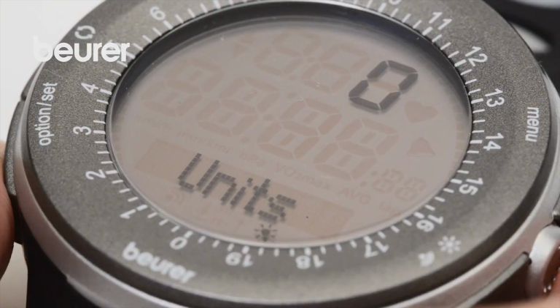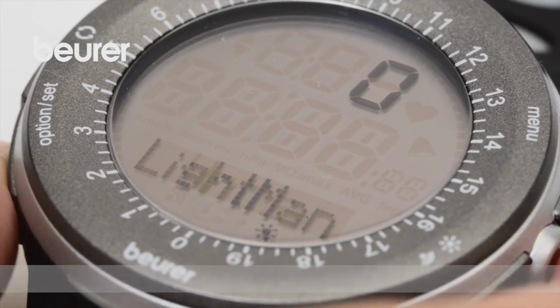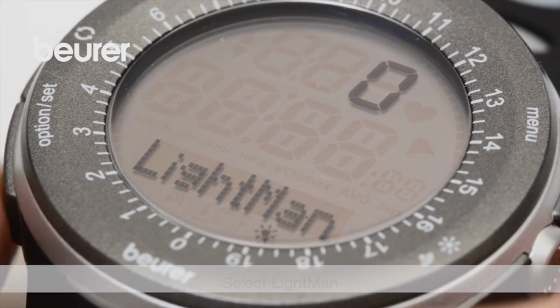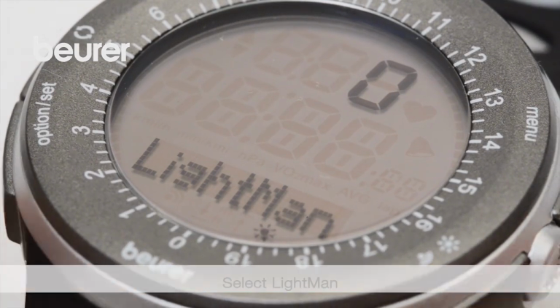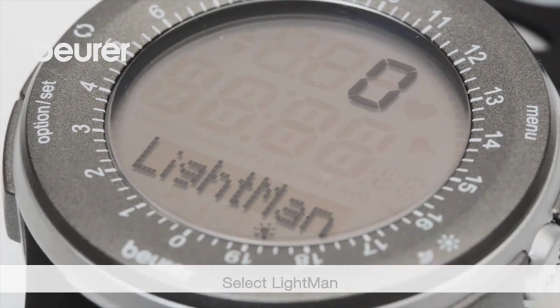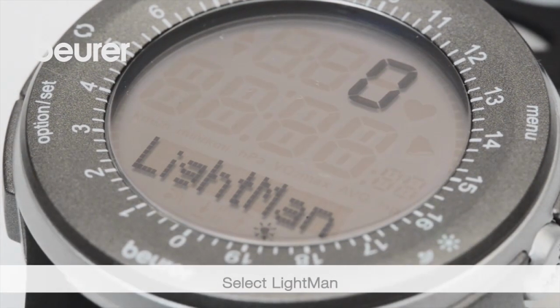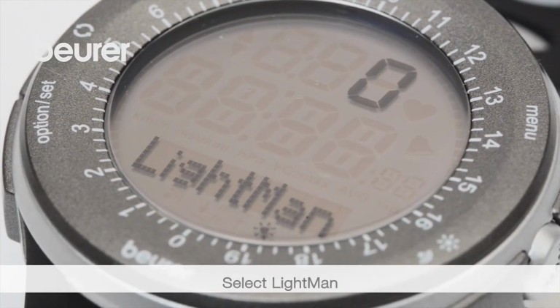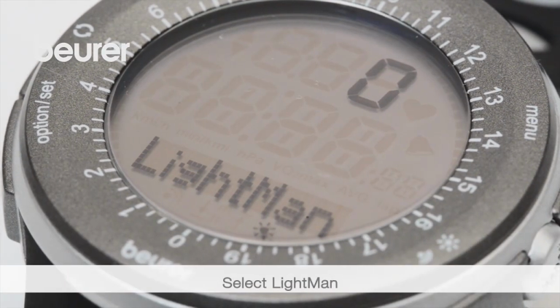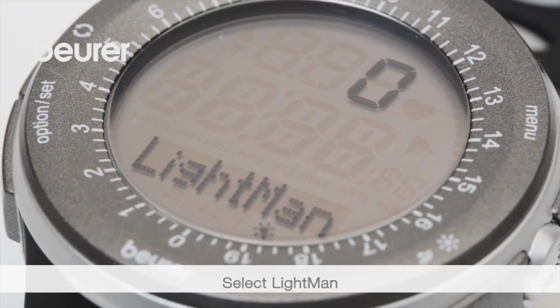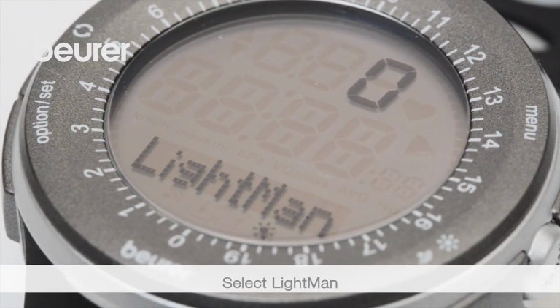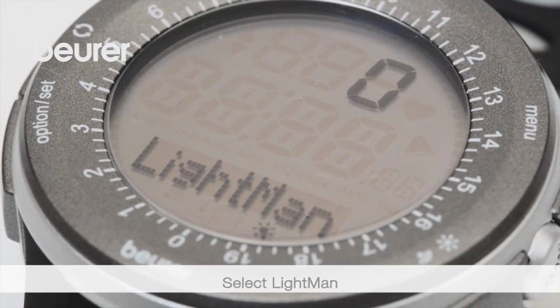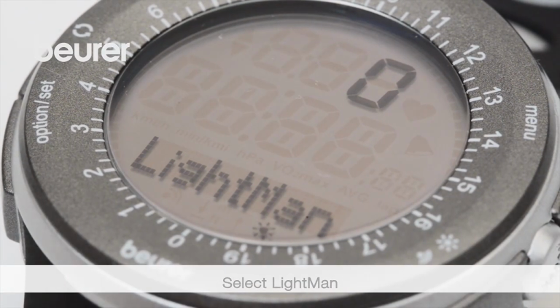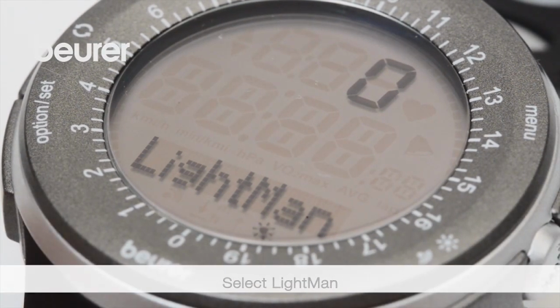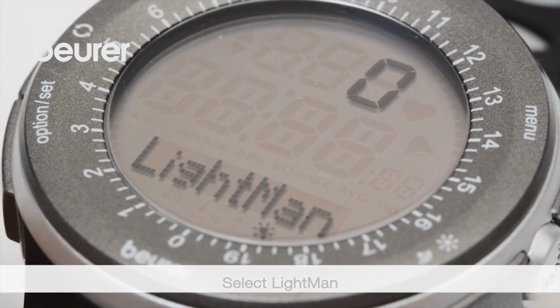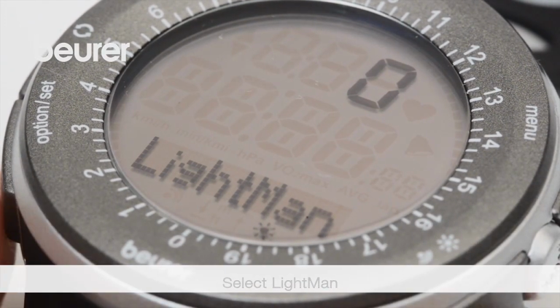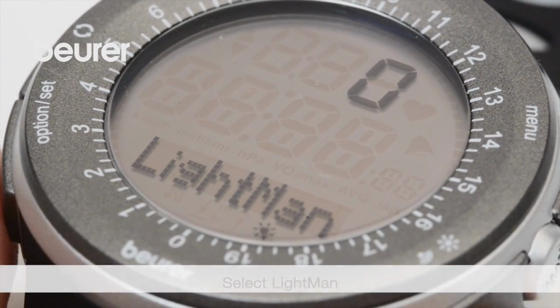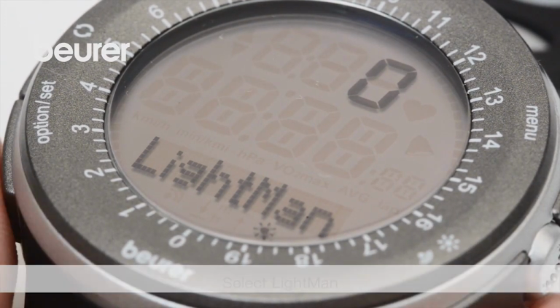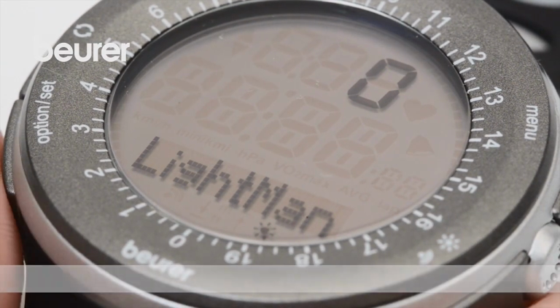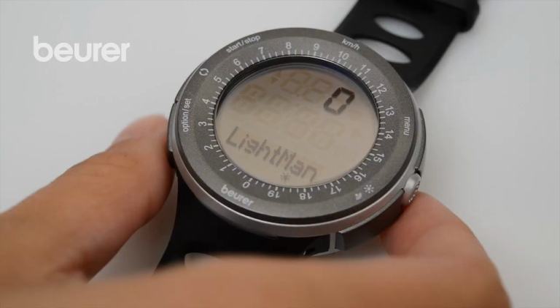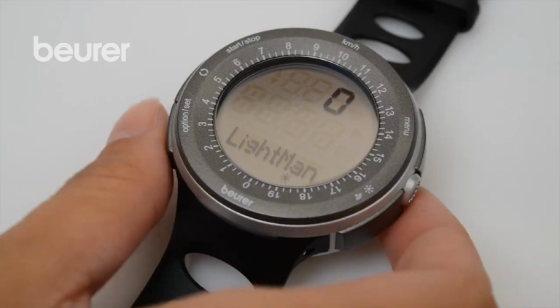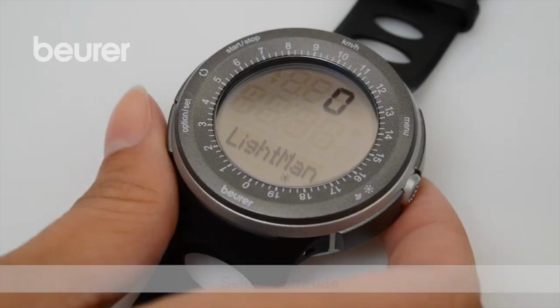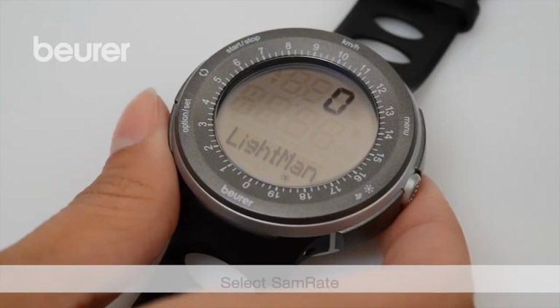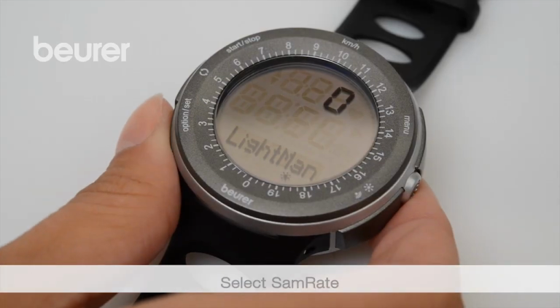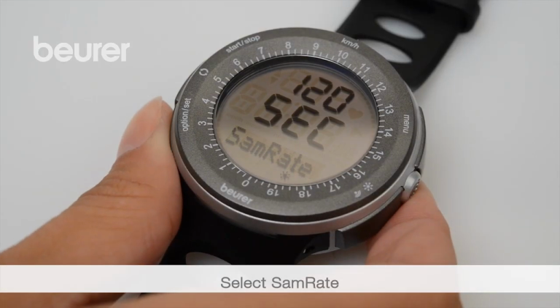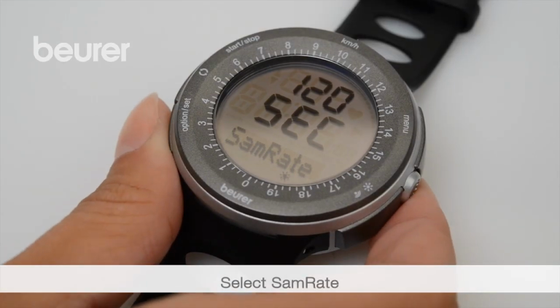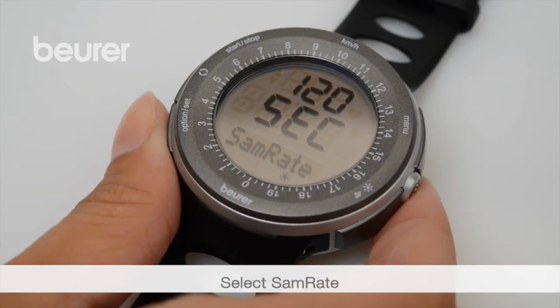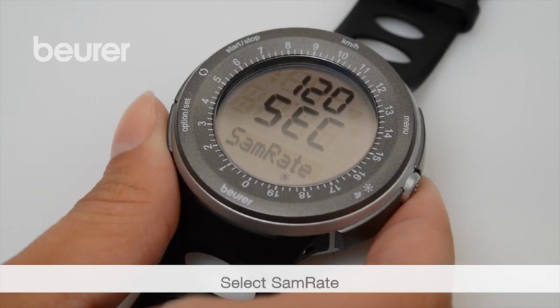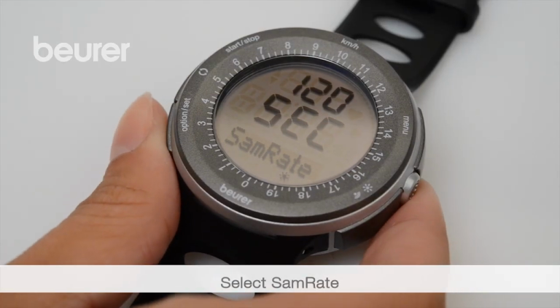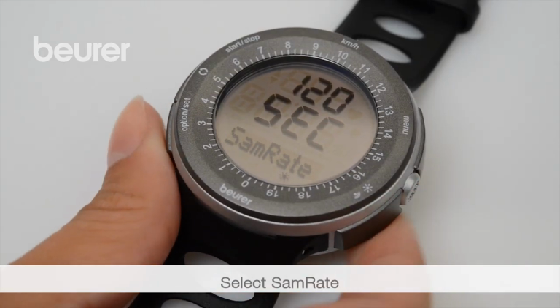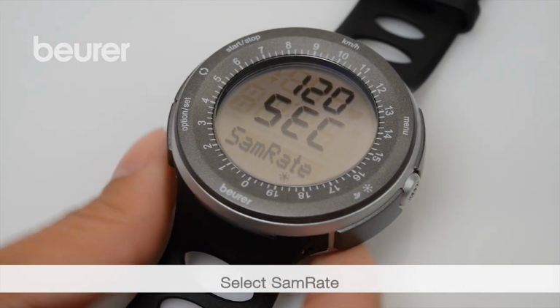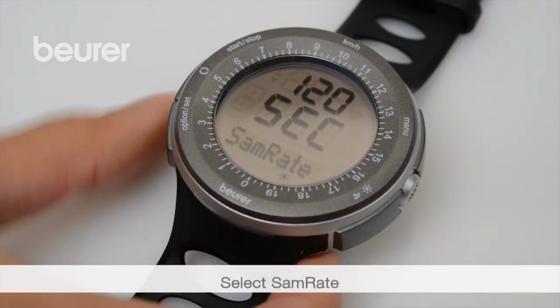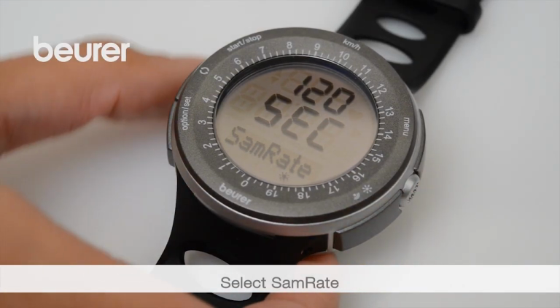Then set the light manager for the illuminated display. Afterwards, set the SAM rate sampling rate.